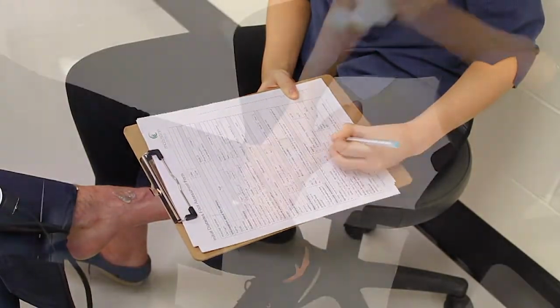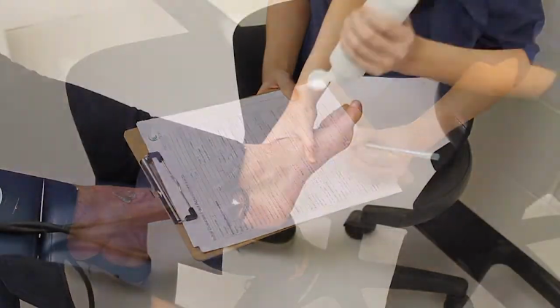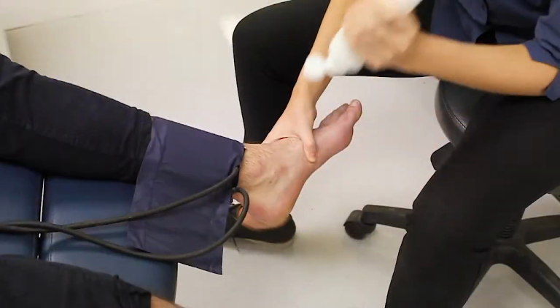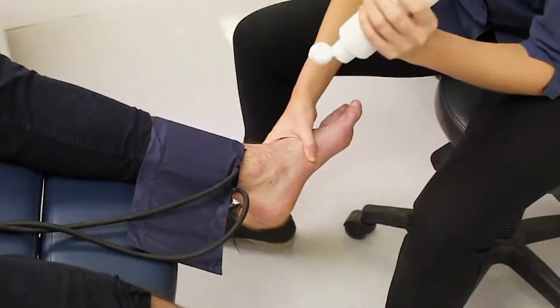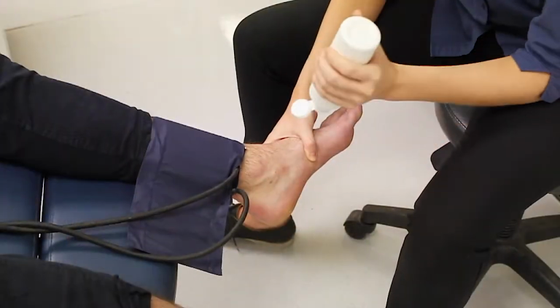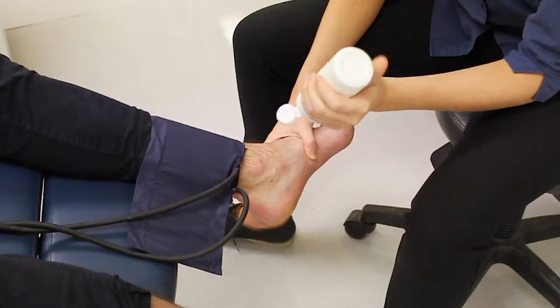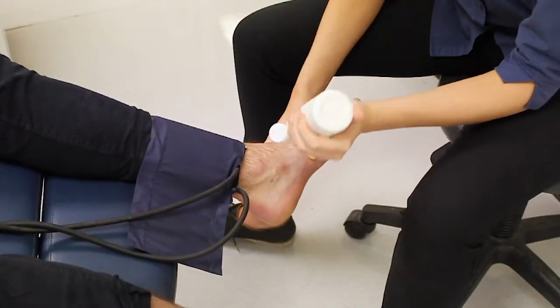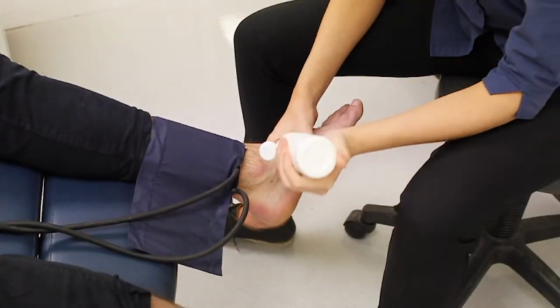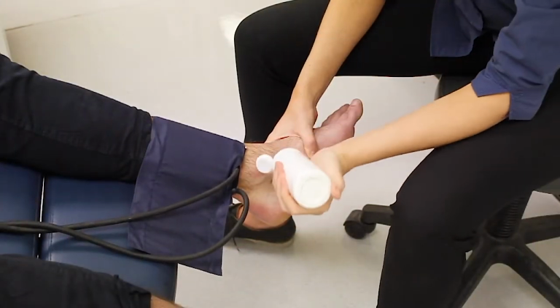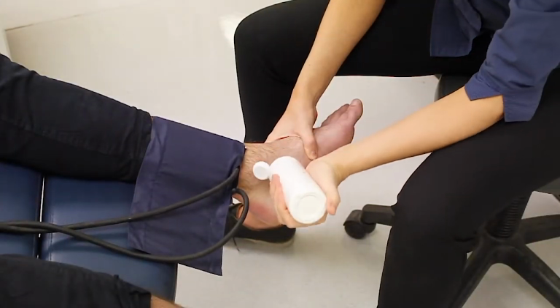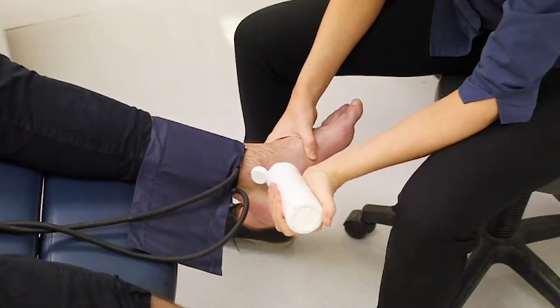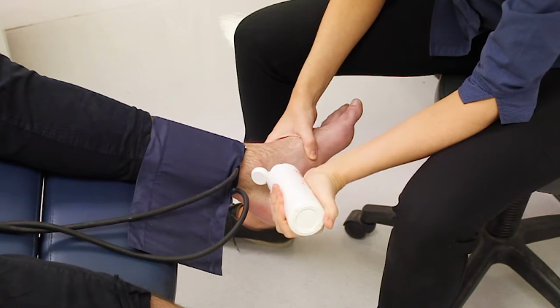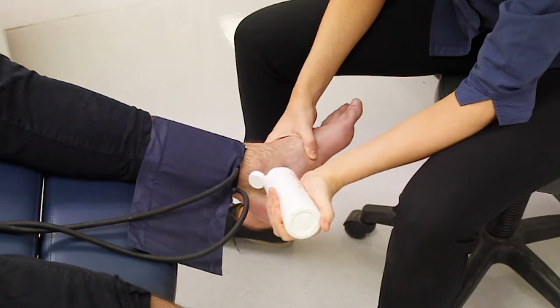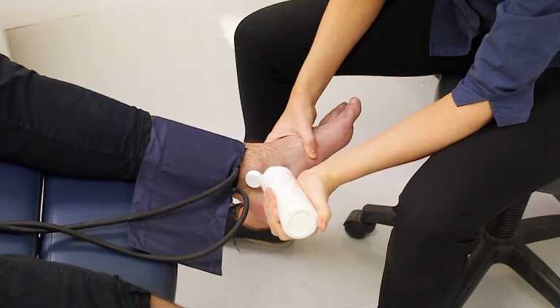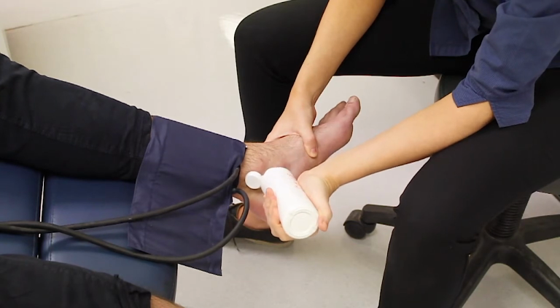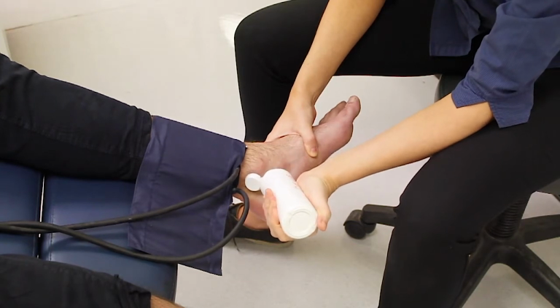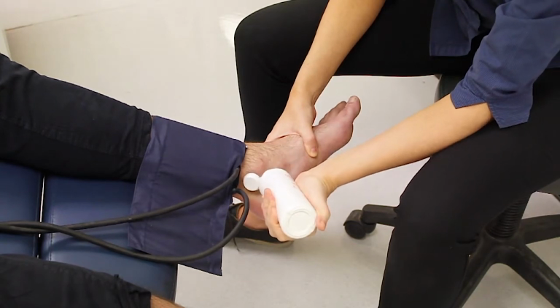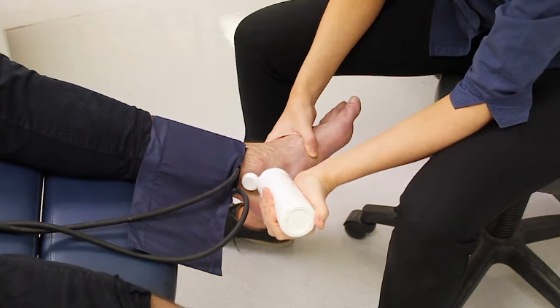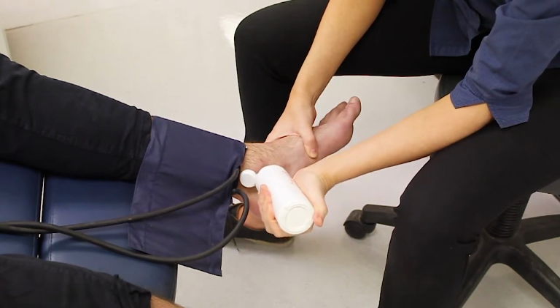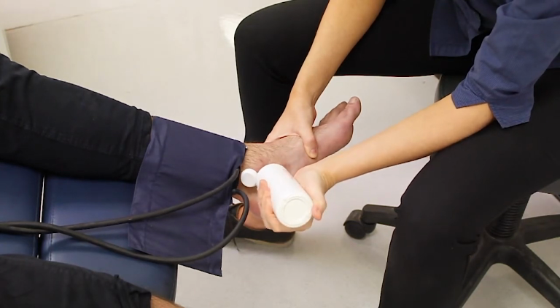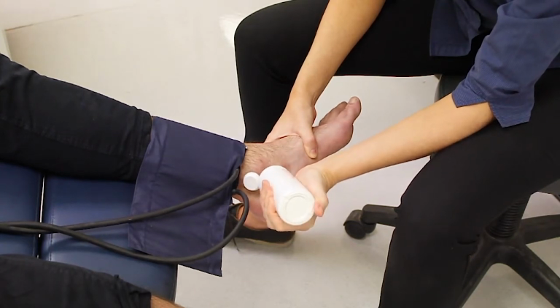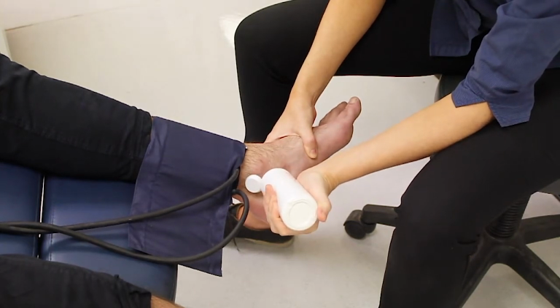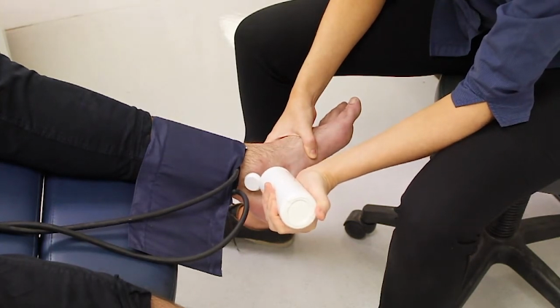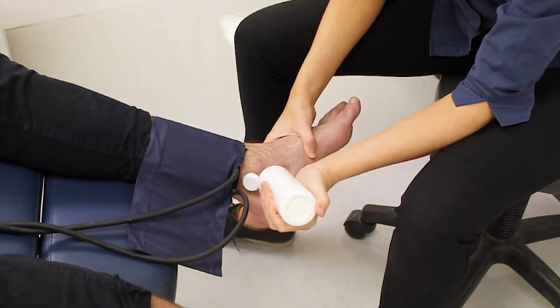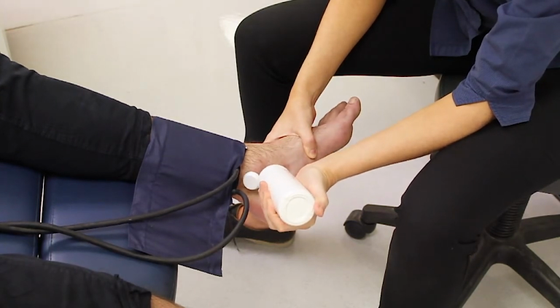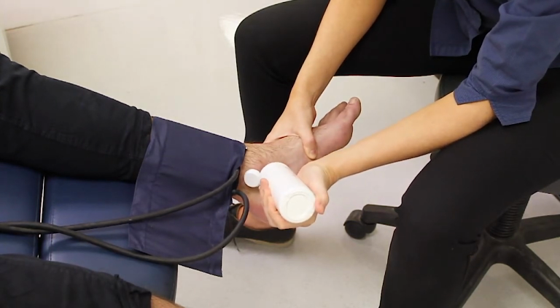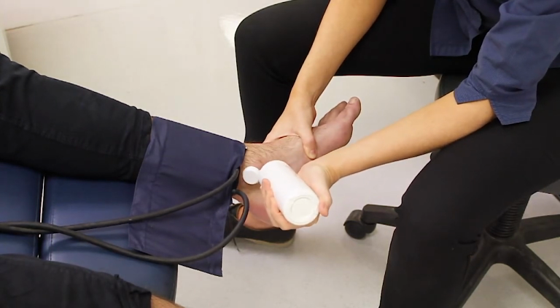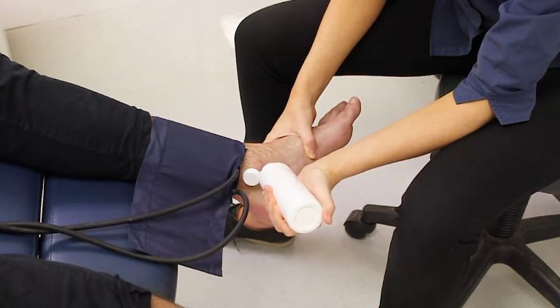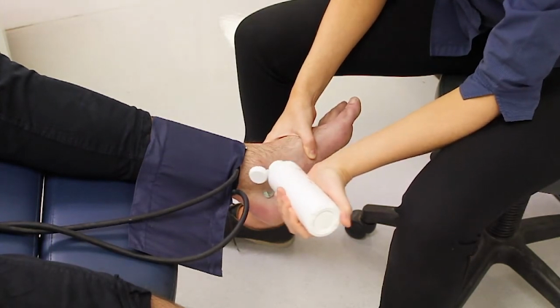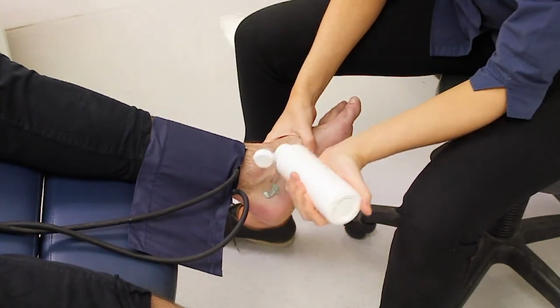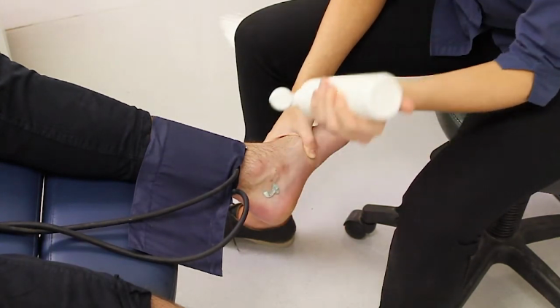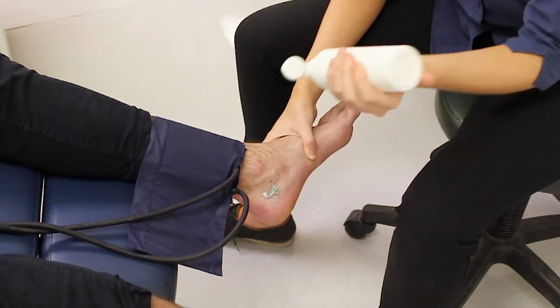Repeat for the inside ankle pulse, taking the pressure up another 20mm, then repeat the timing process.